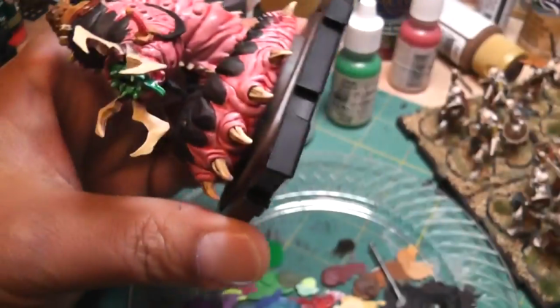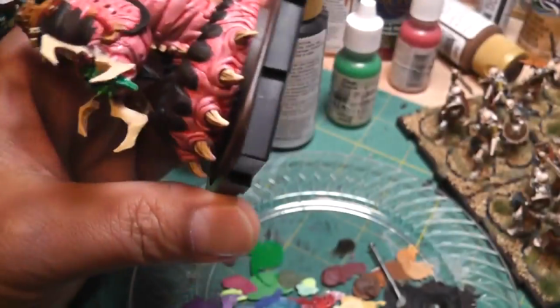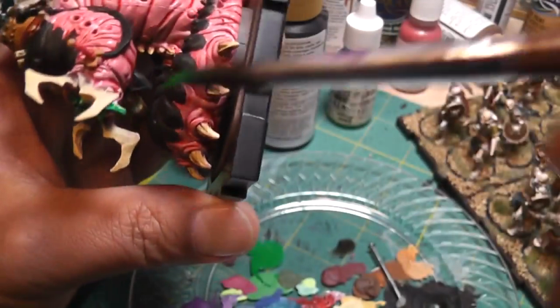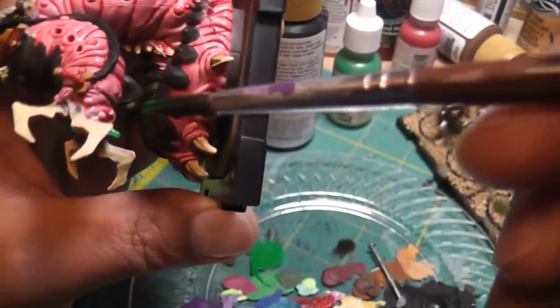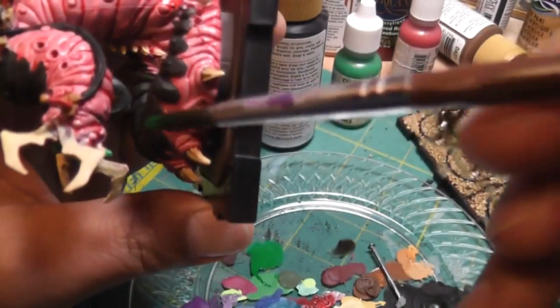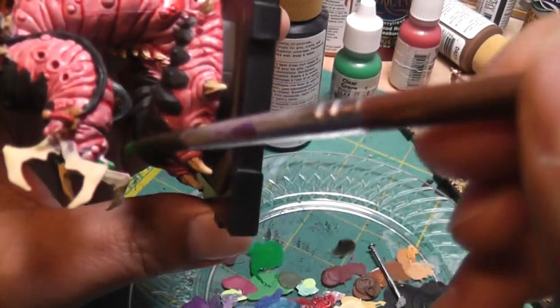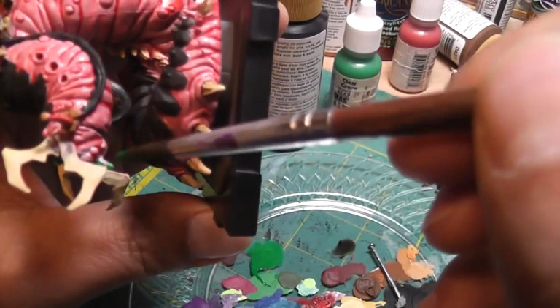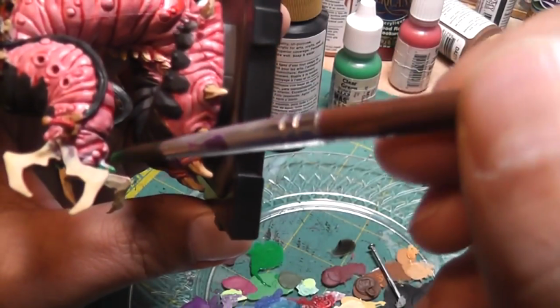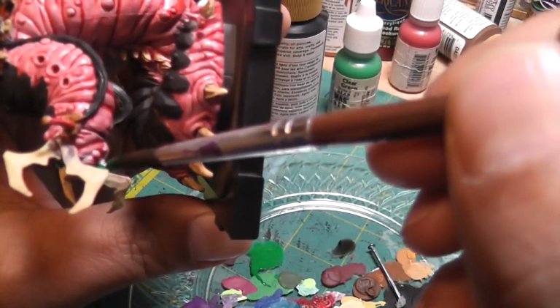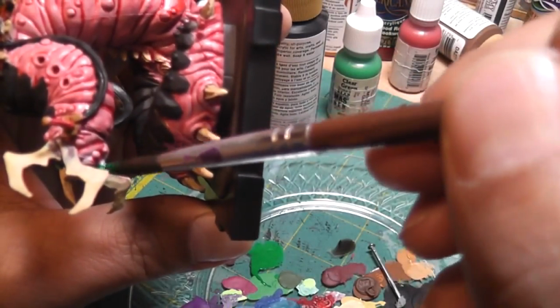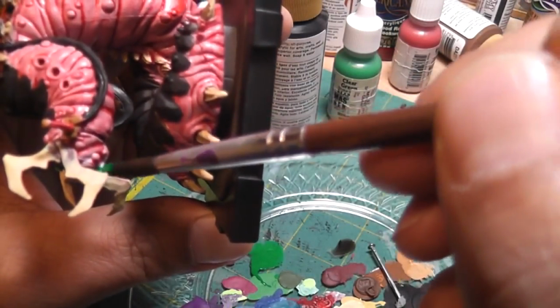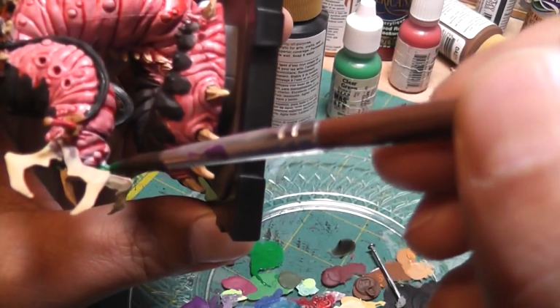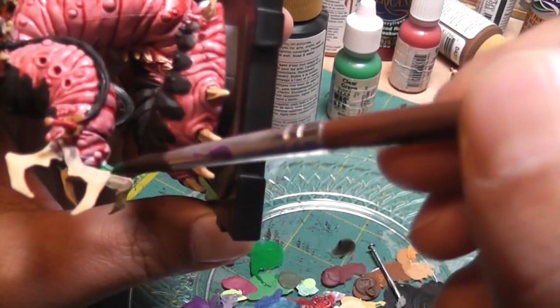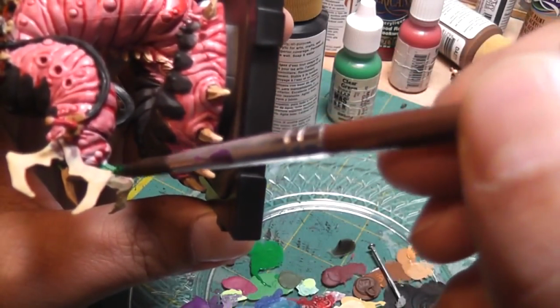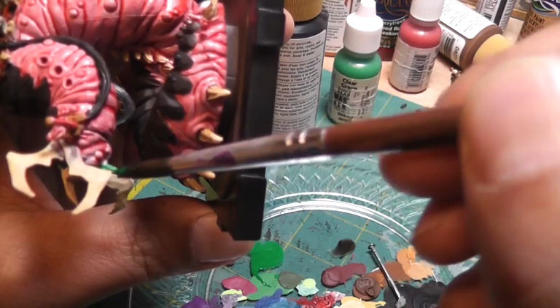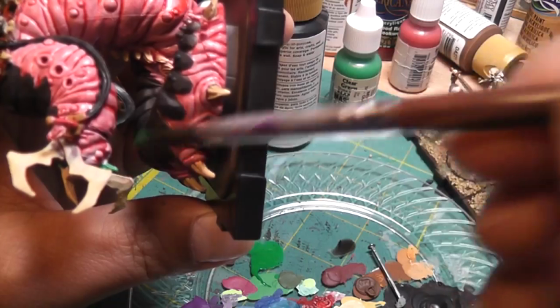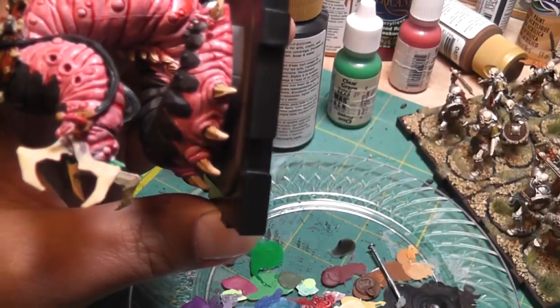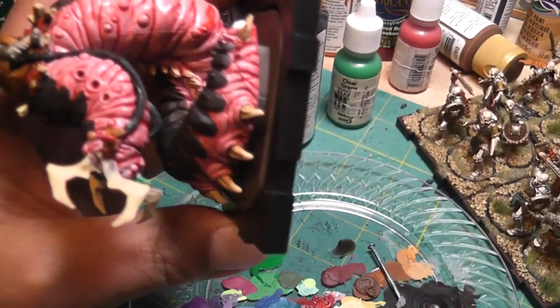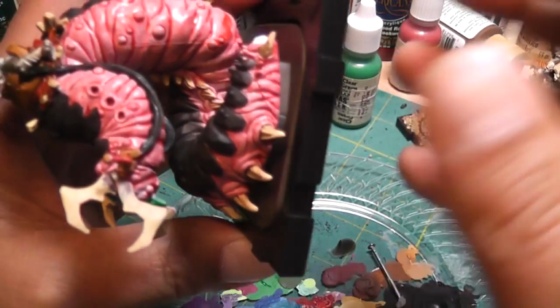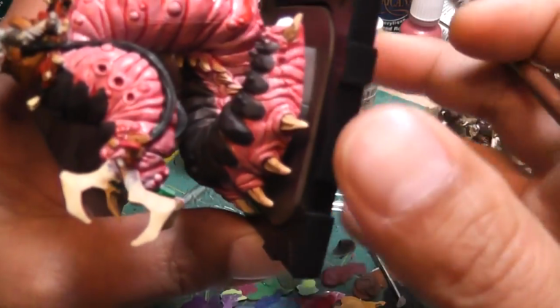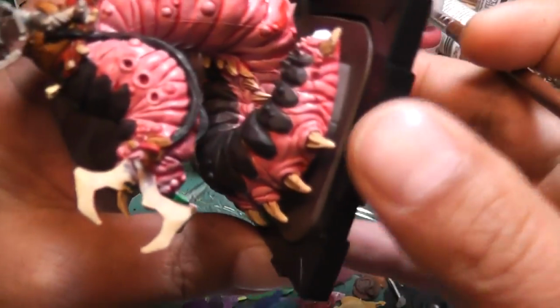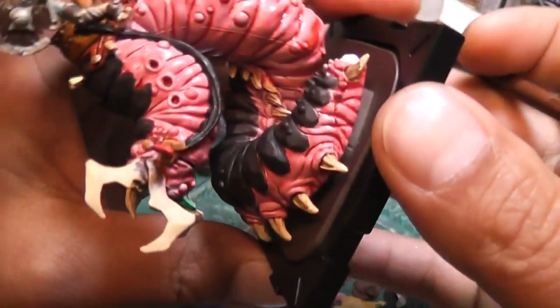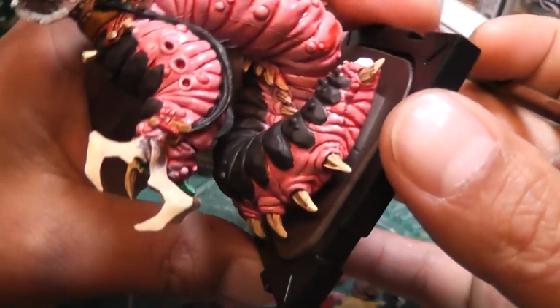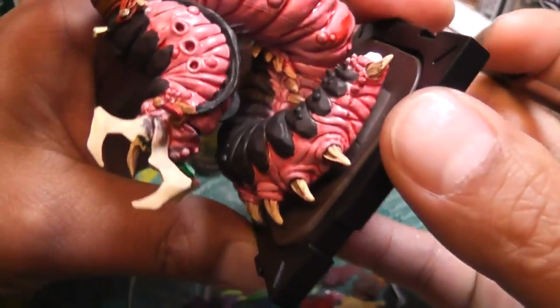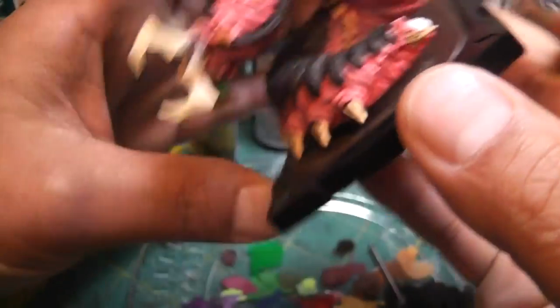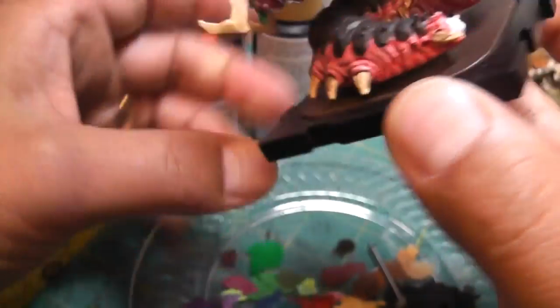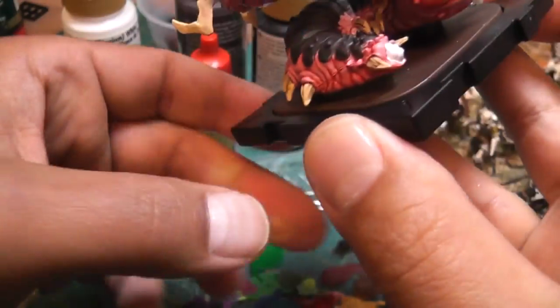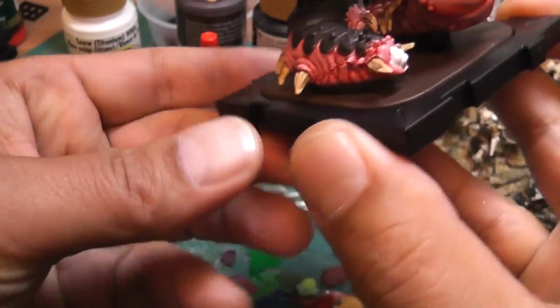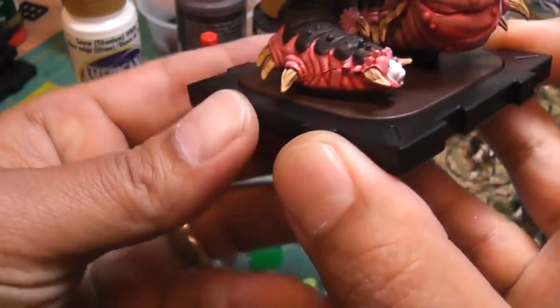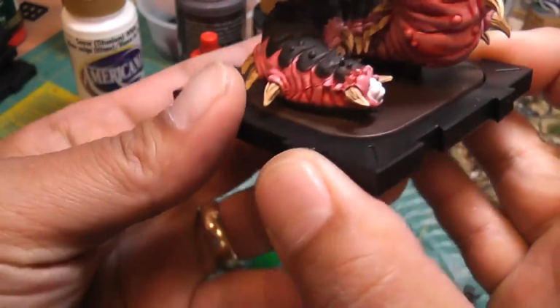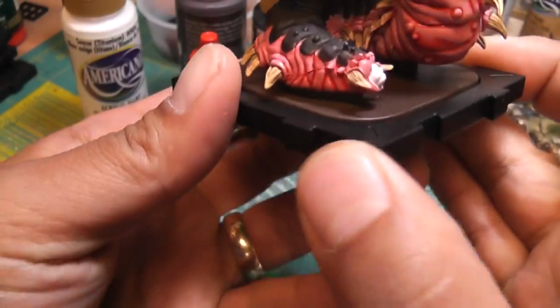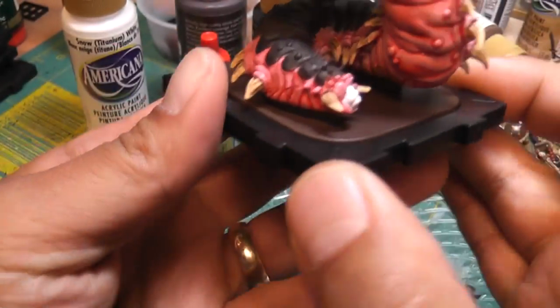Now ink the mouth and the tail. I grabbed some clear green and I'll be making my own ink by adding some Future Floor Polish — we don't need that much since it's just the mouth. Load up my brush with some water, and this is seeping into all the cracks and crevices. I want it to be a little bit more green so I'm going to add more paint to my mix.